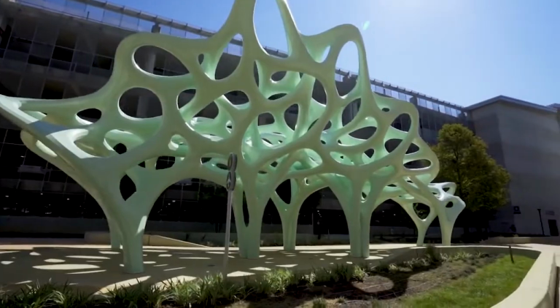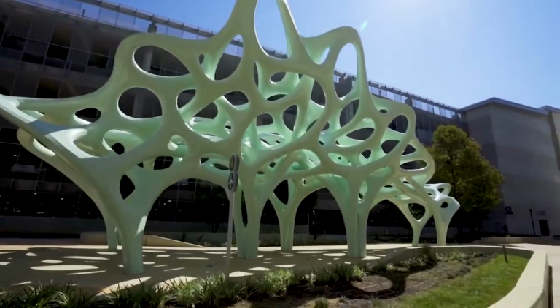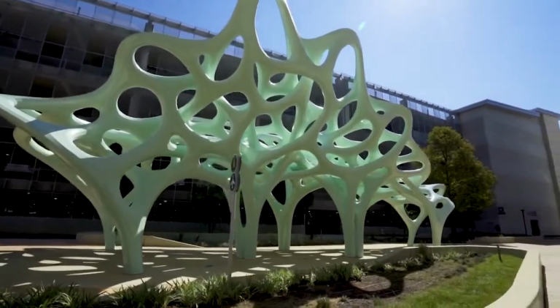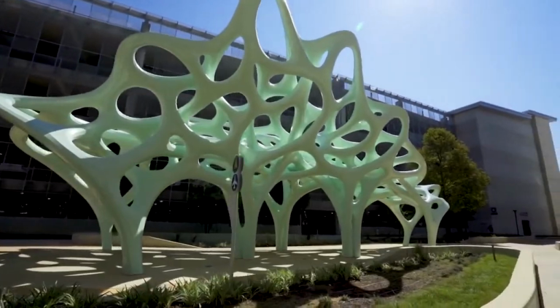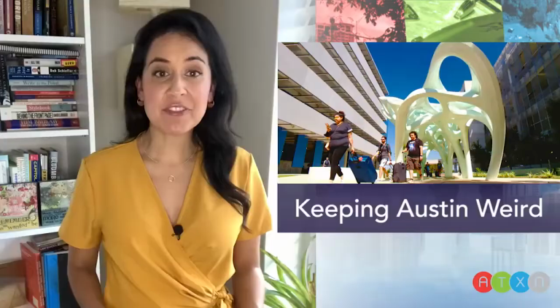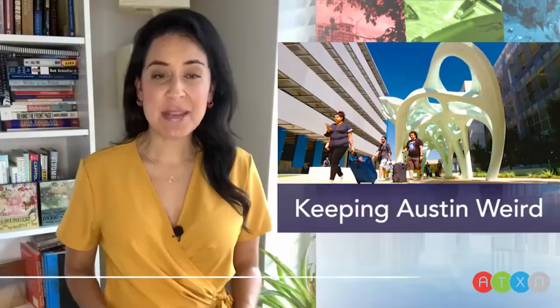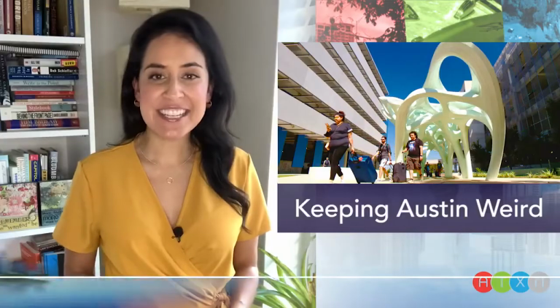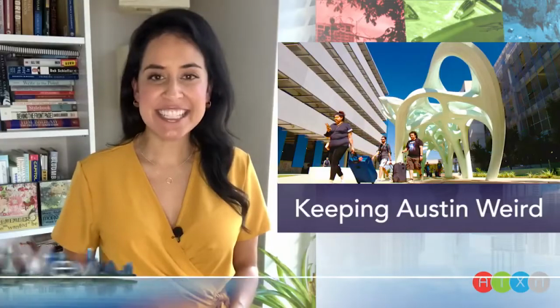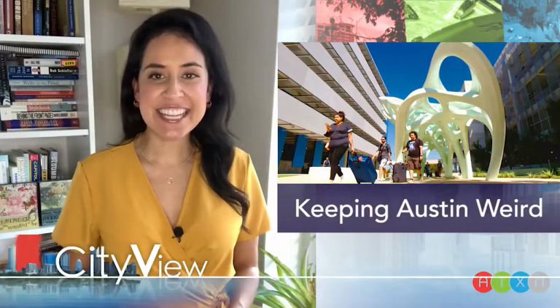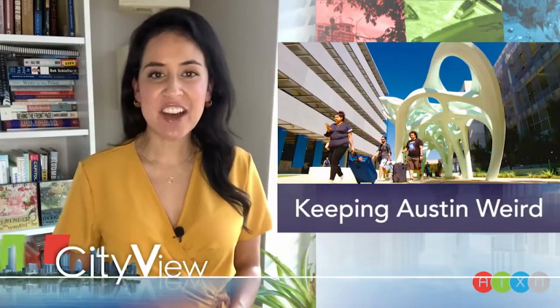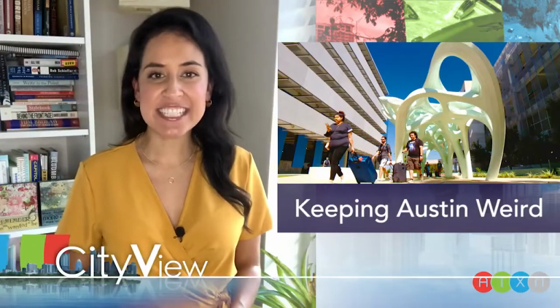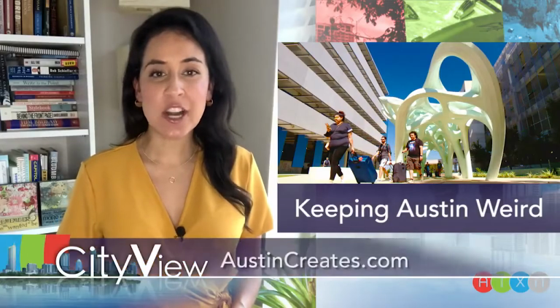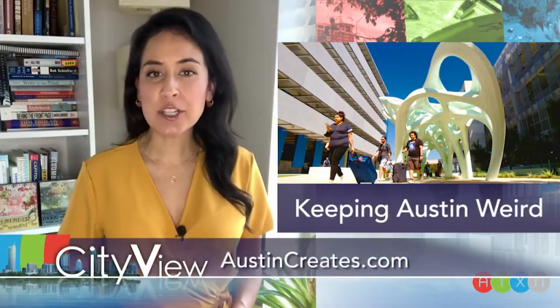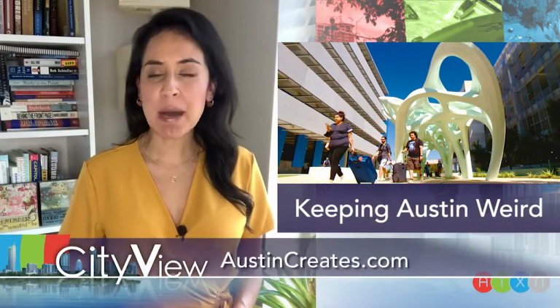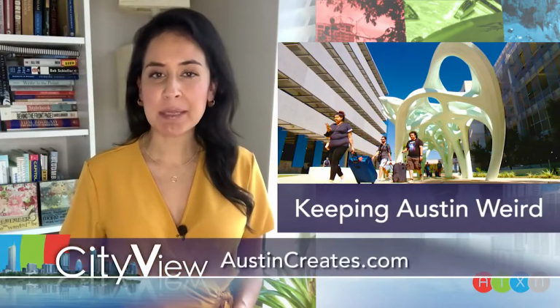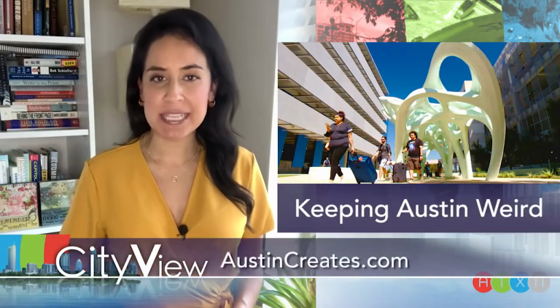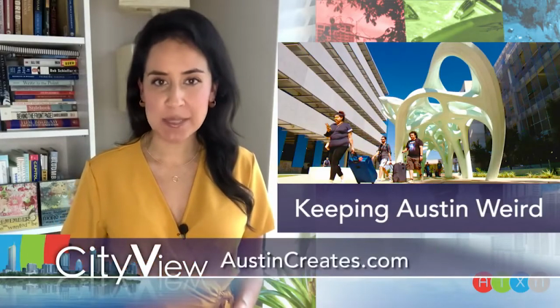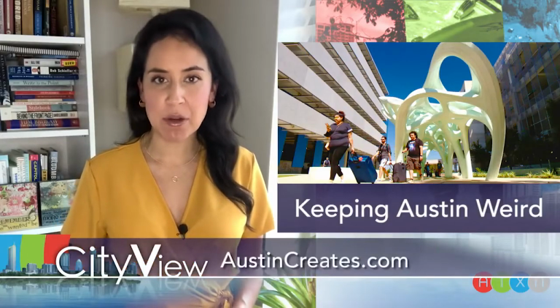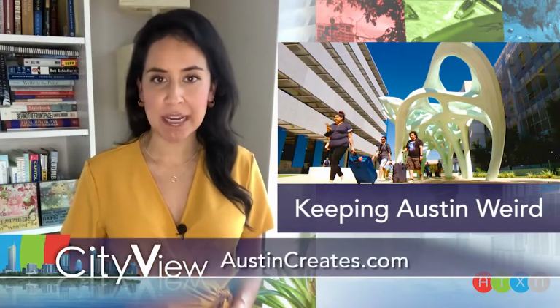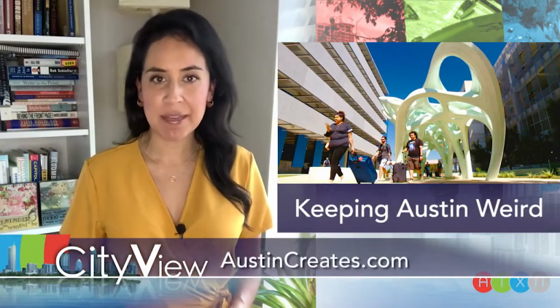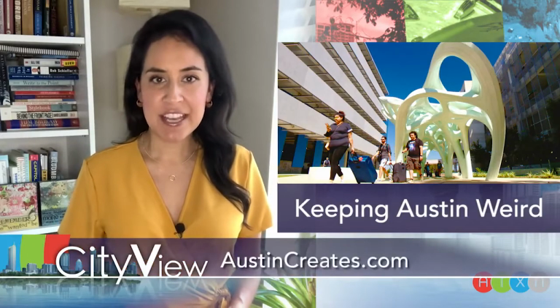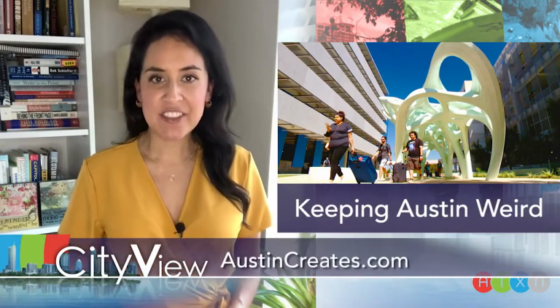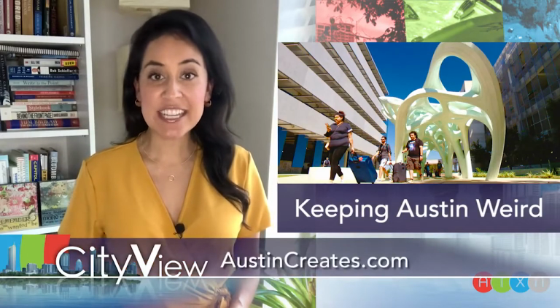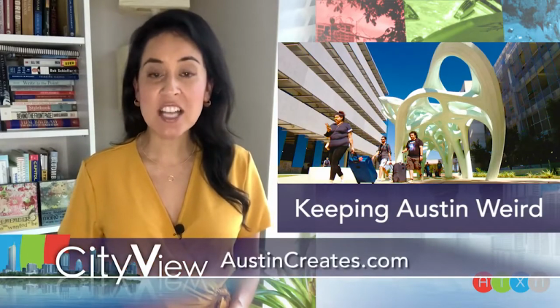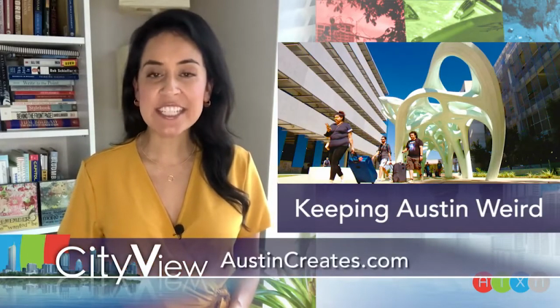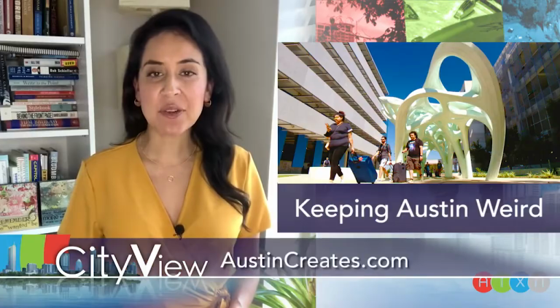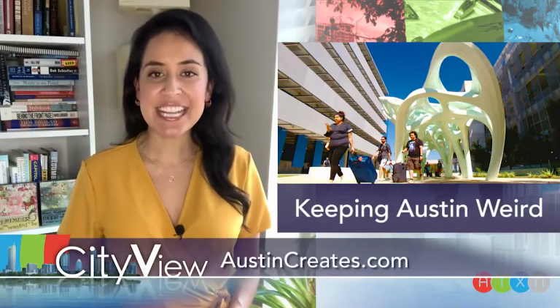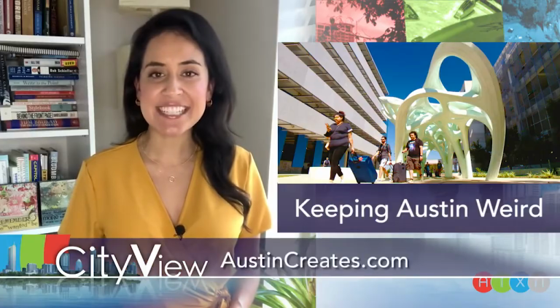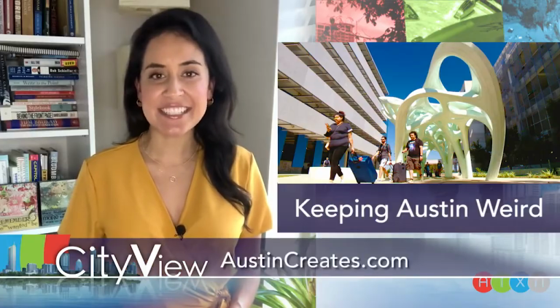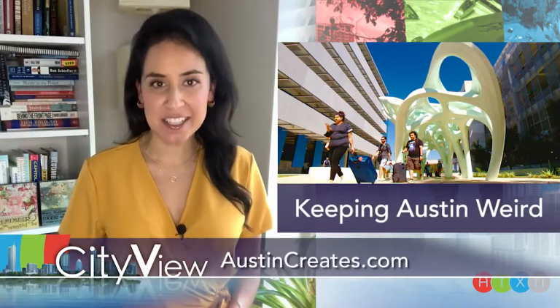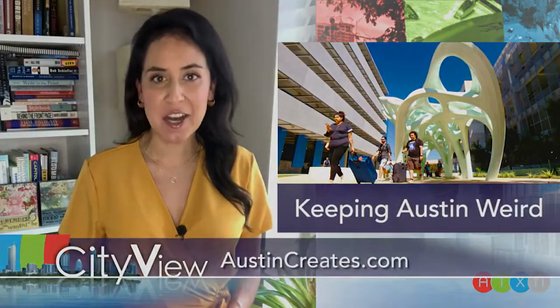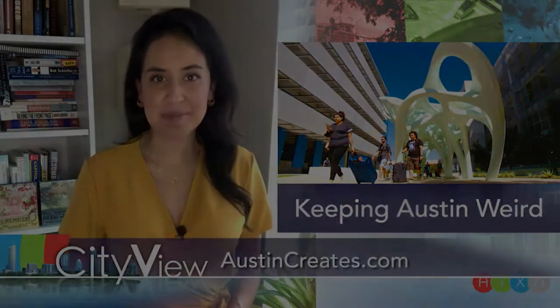For more information on the City of Austin's Art in Public Places program, visit austincreates.com.